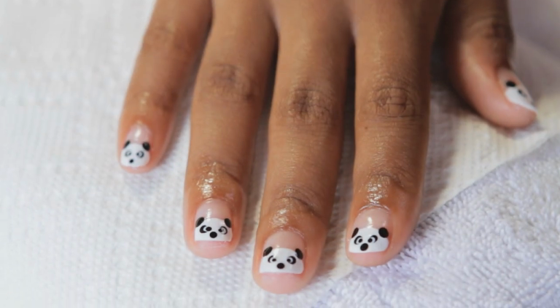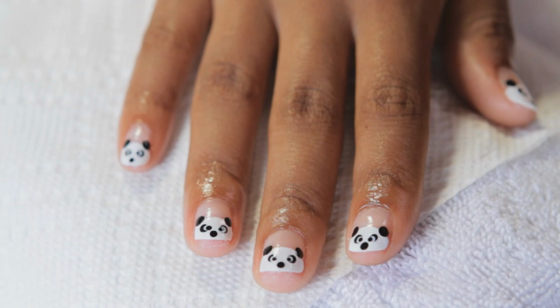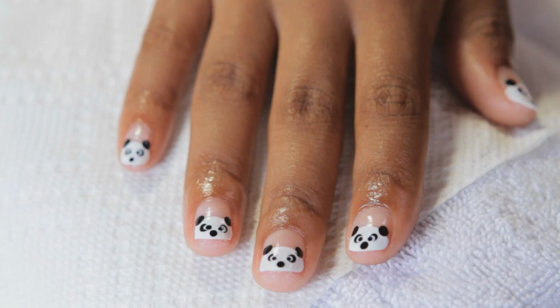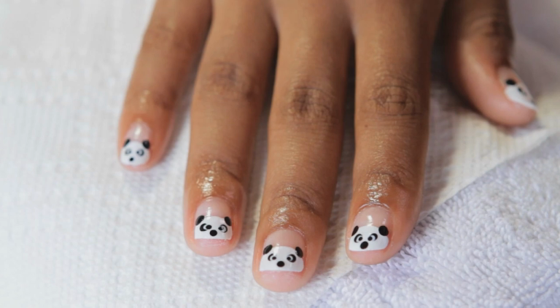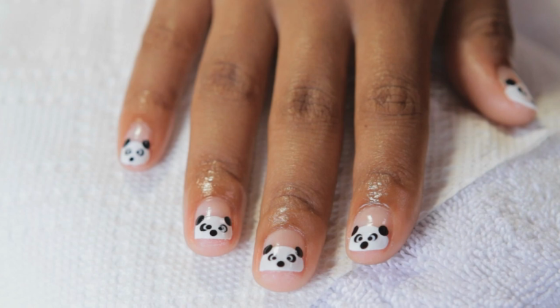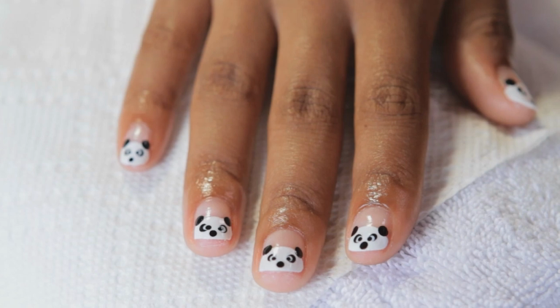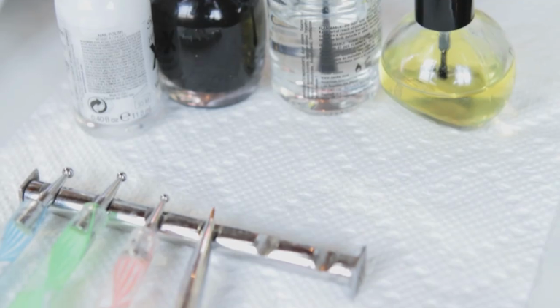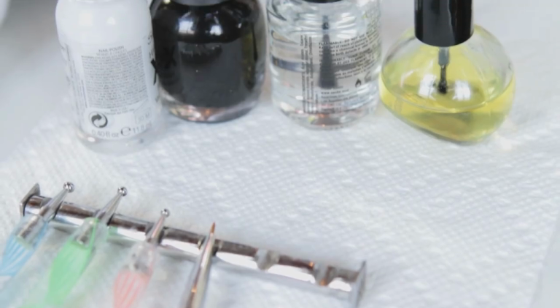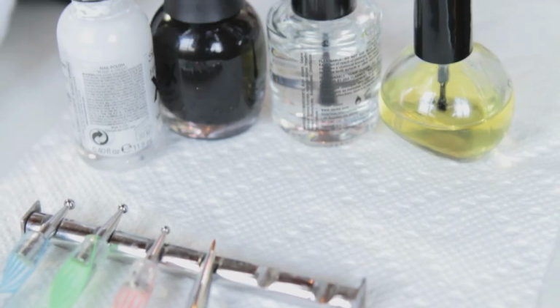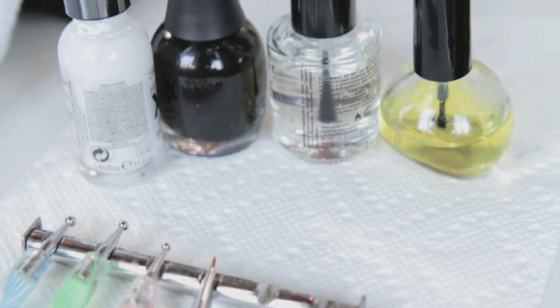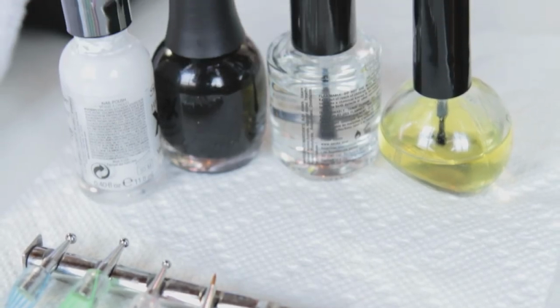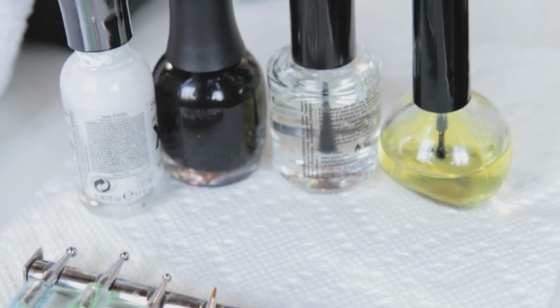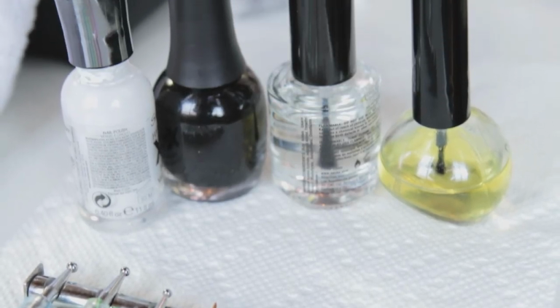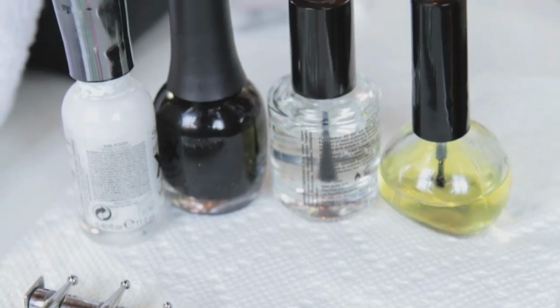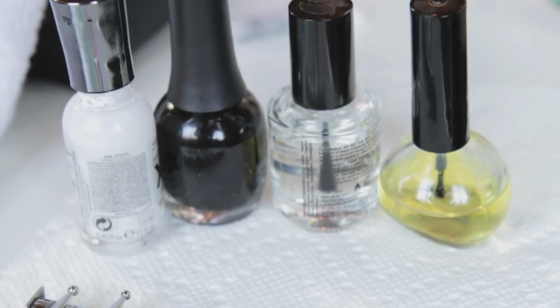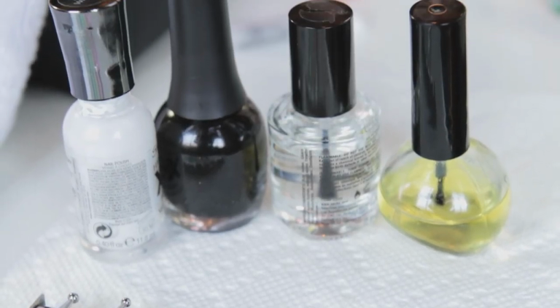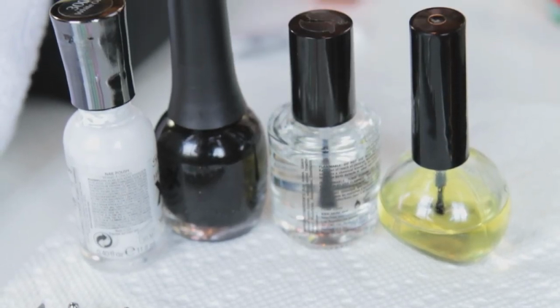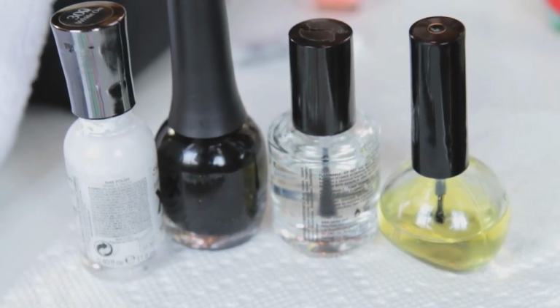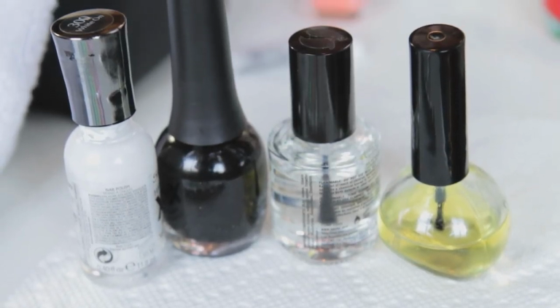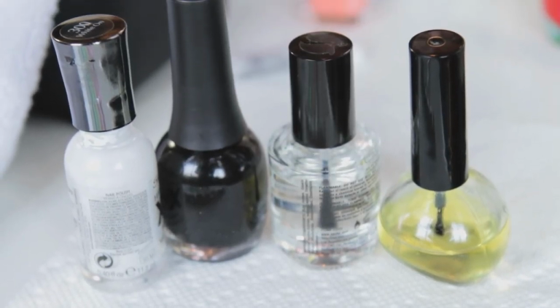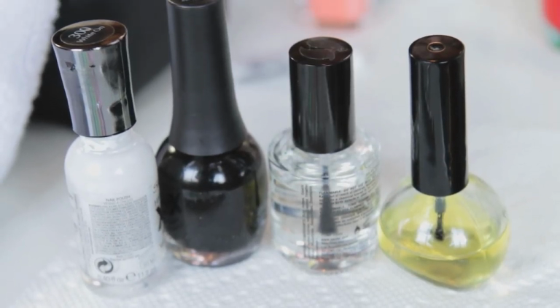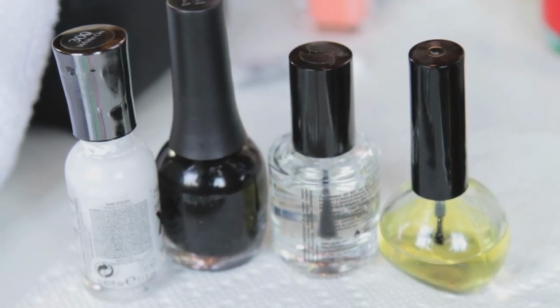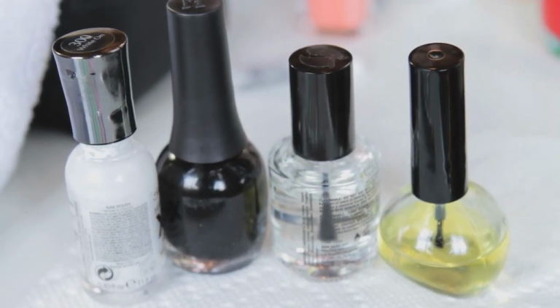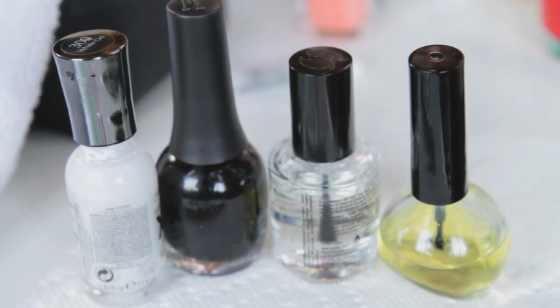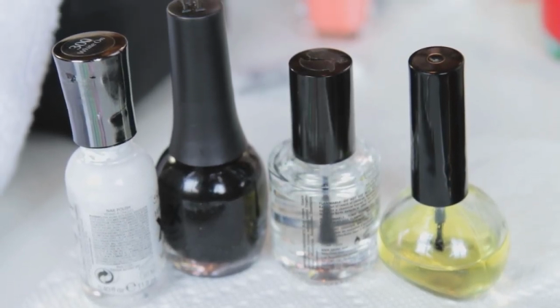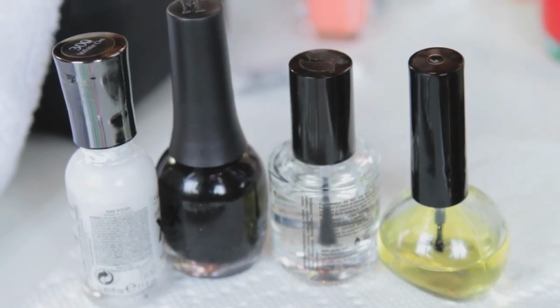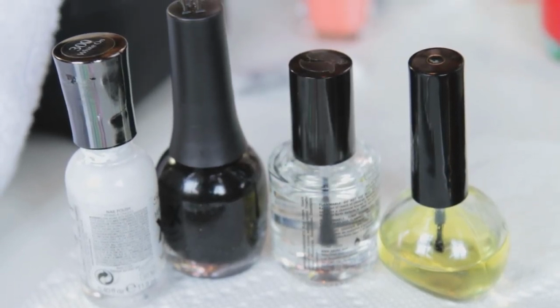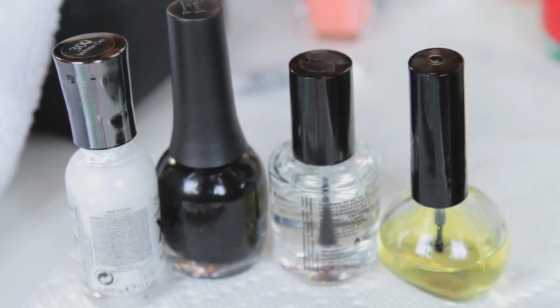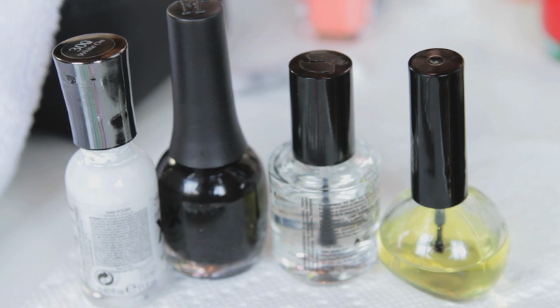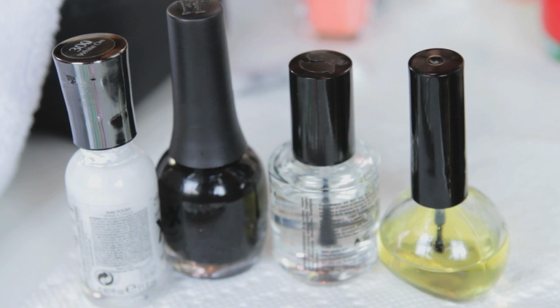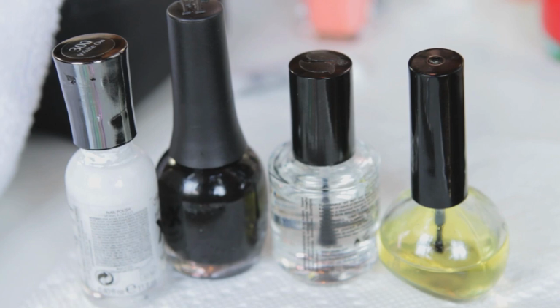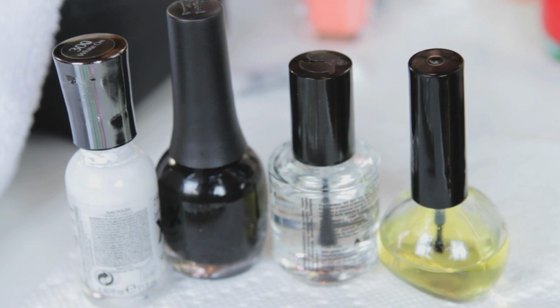For this you'll need base coat, a fast dry top coat, black and white nail polish, and some dotting tools.